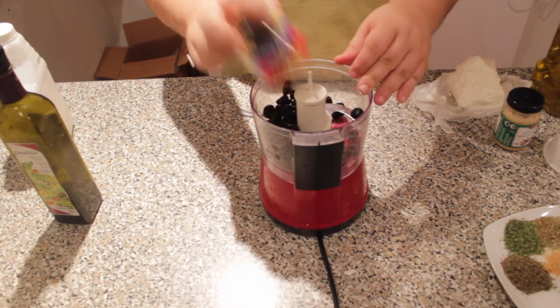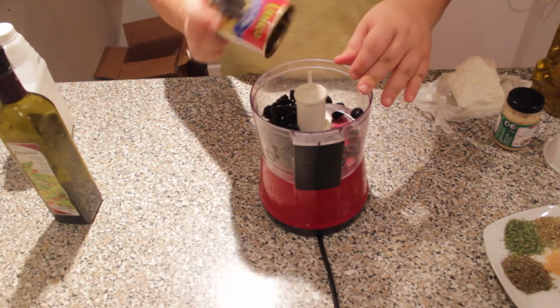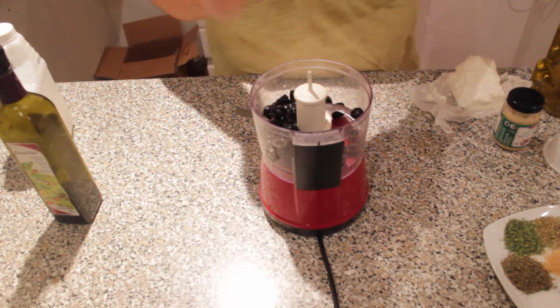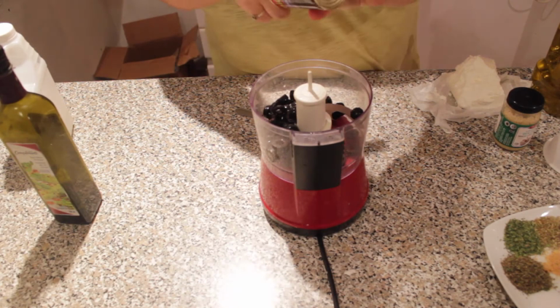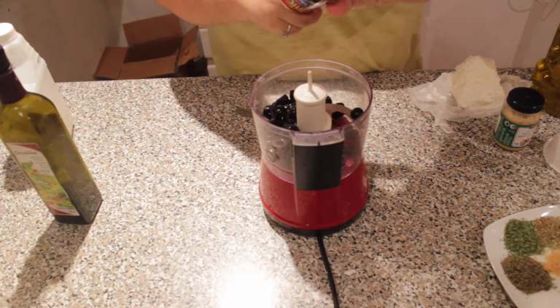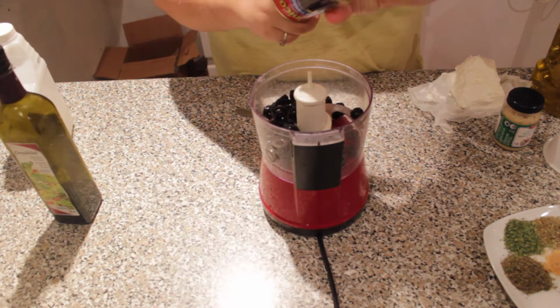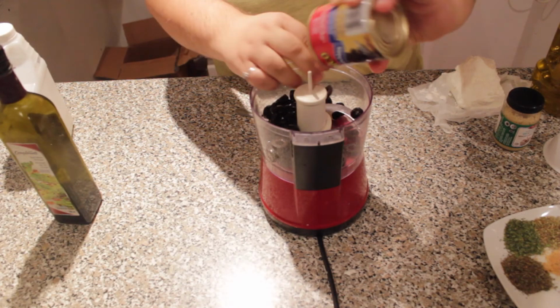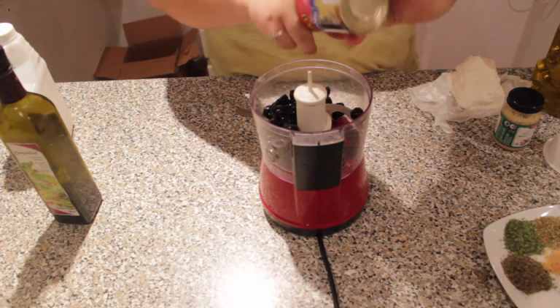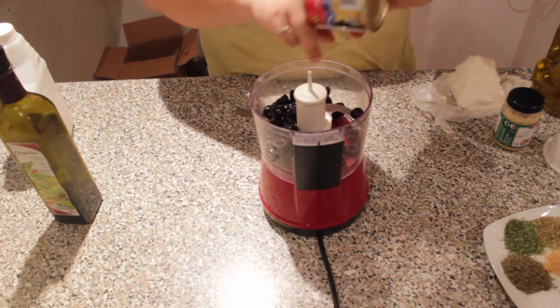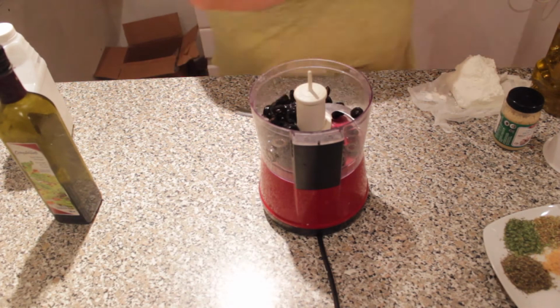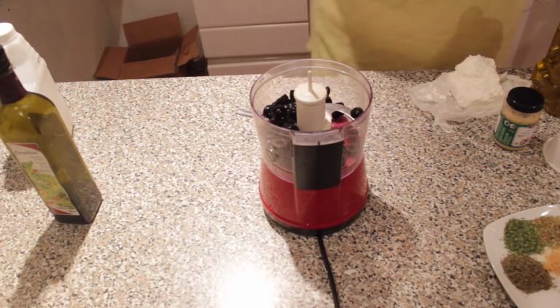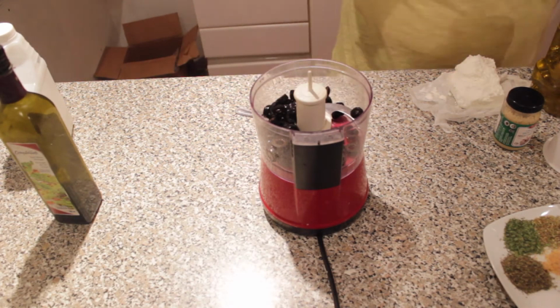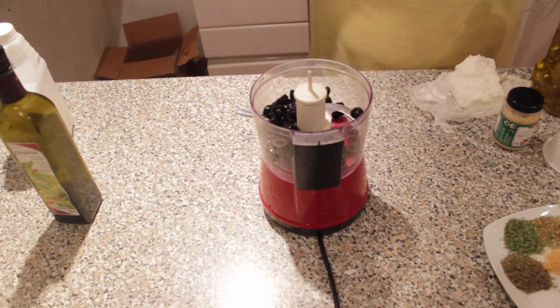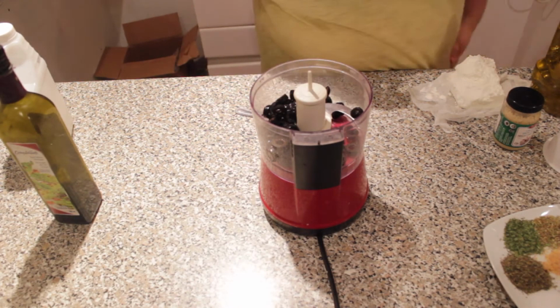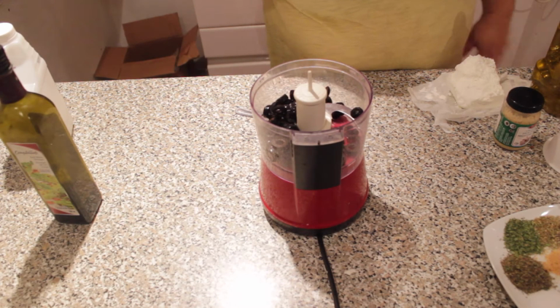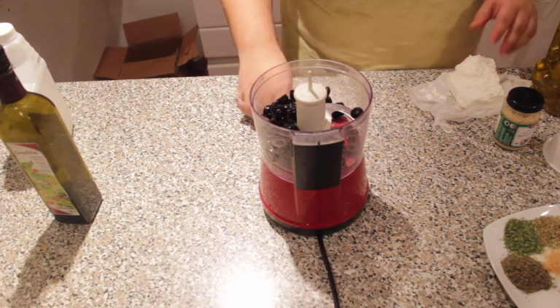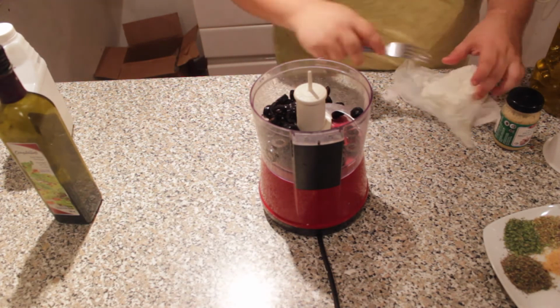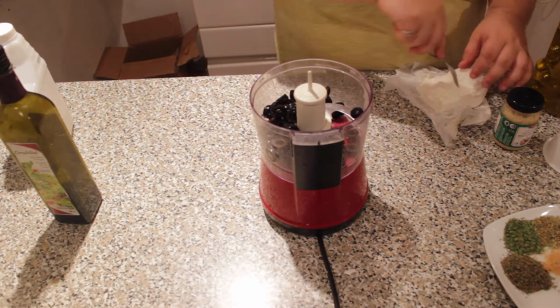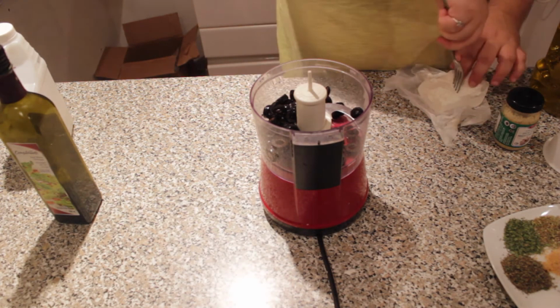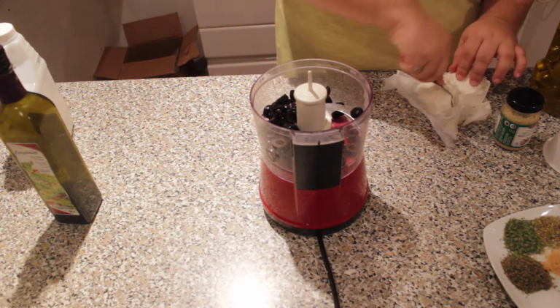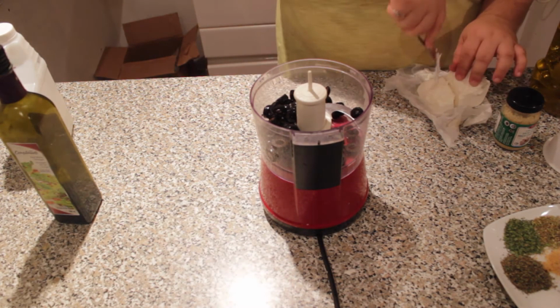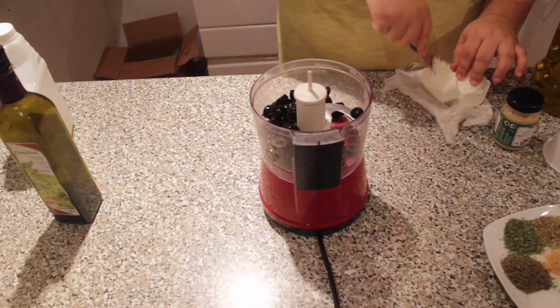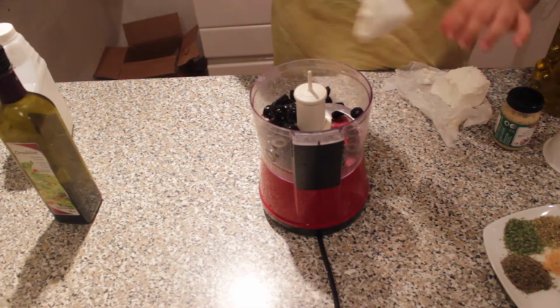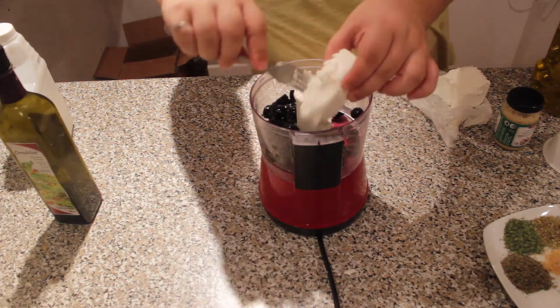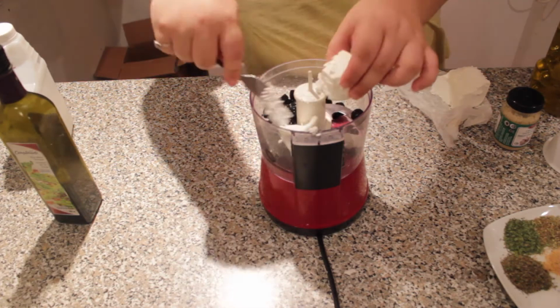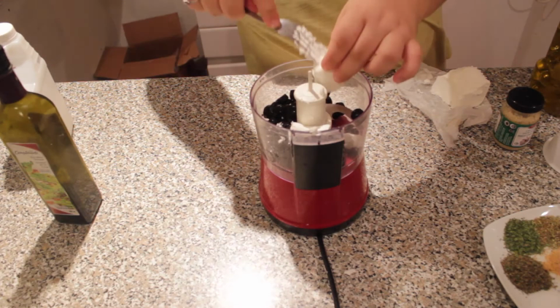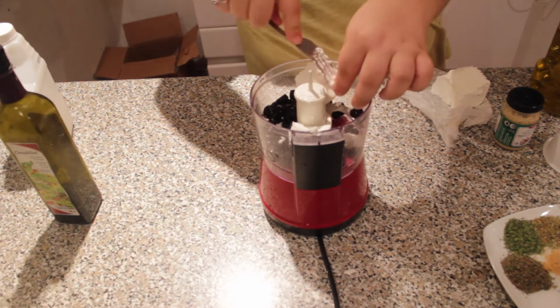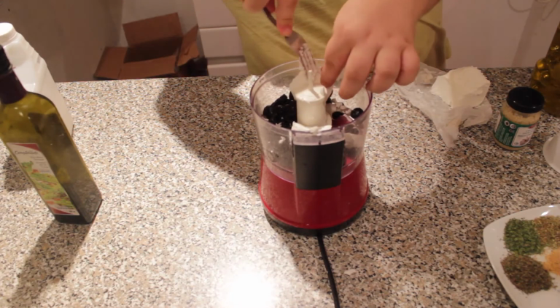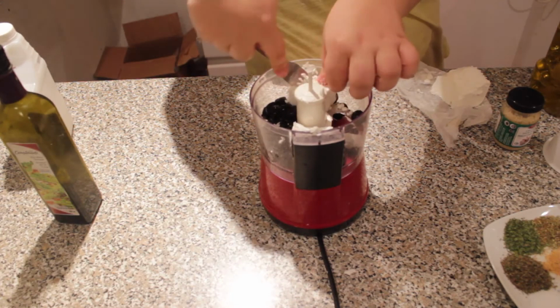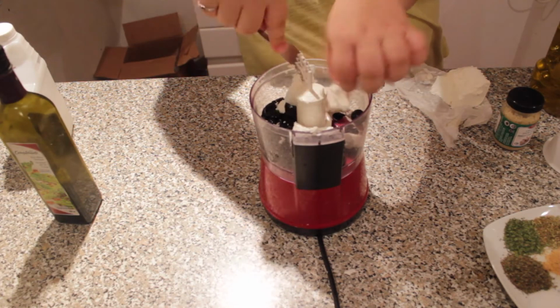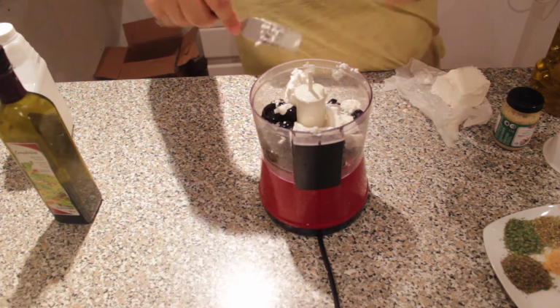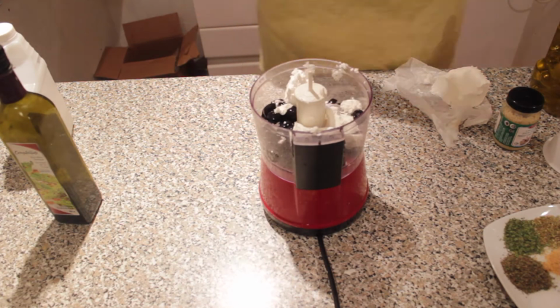In a food processor, add the olives and the feta cheese and blend until smooth.